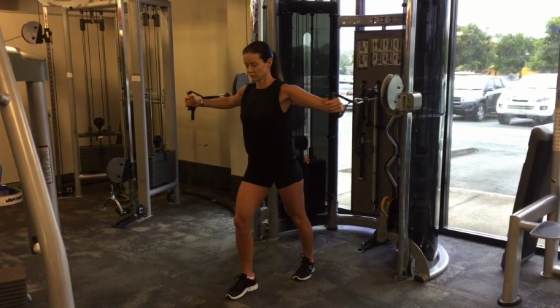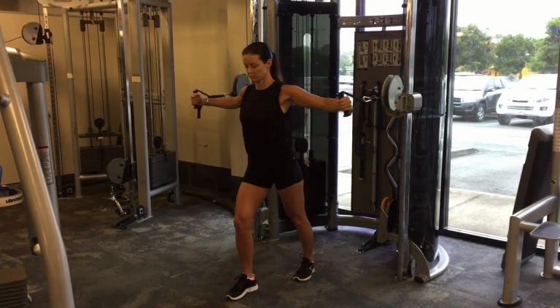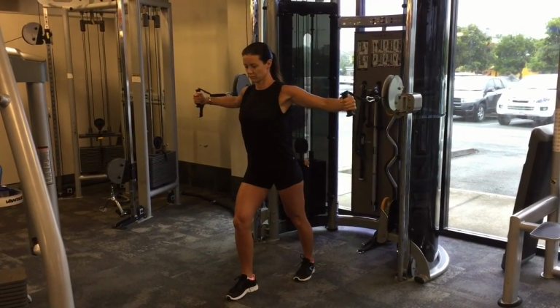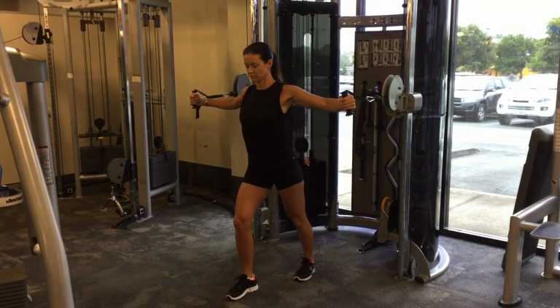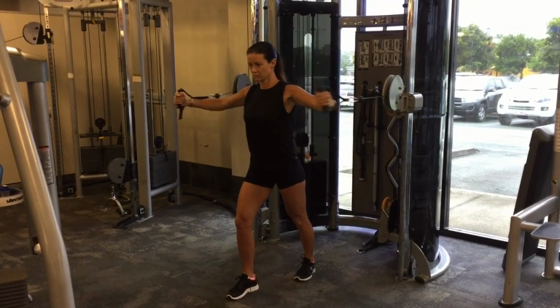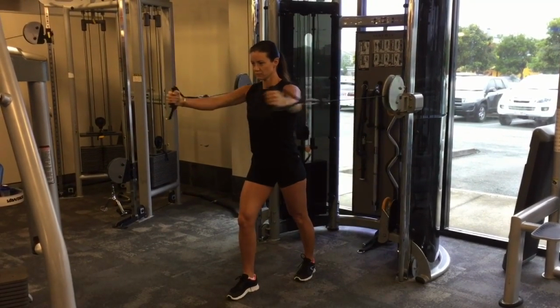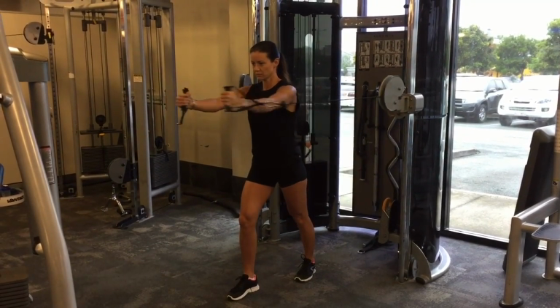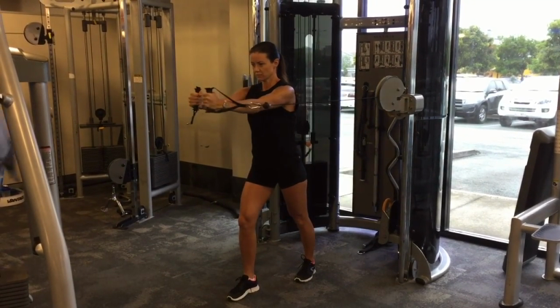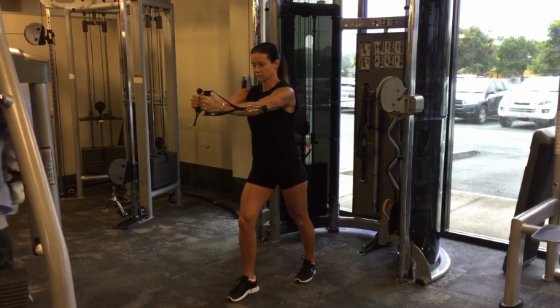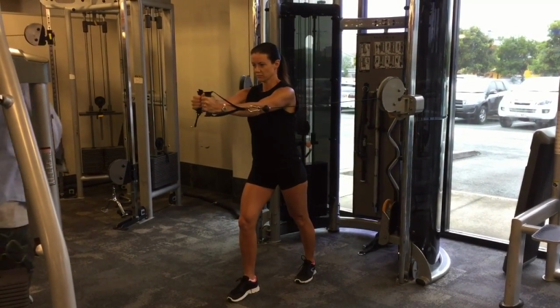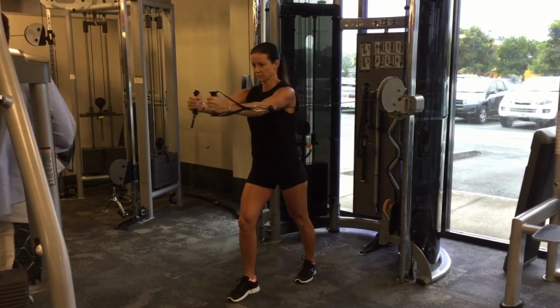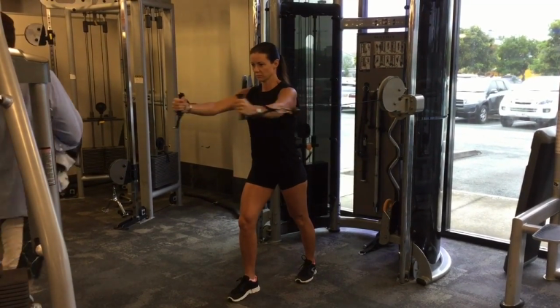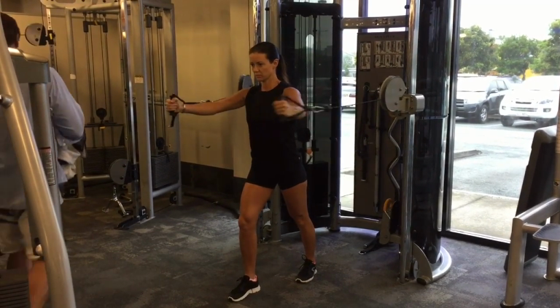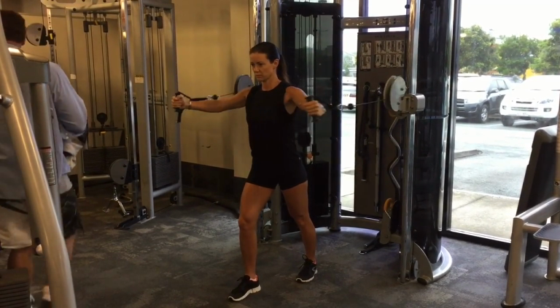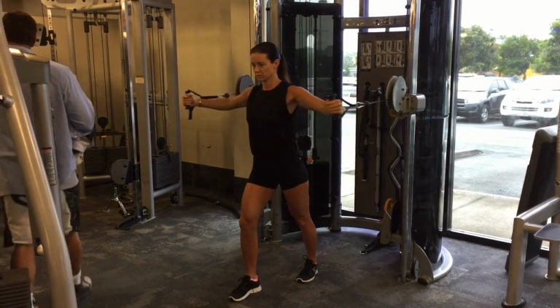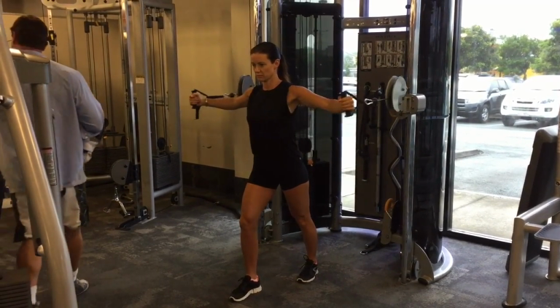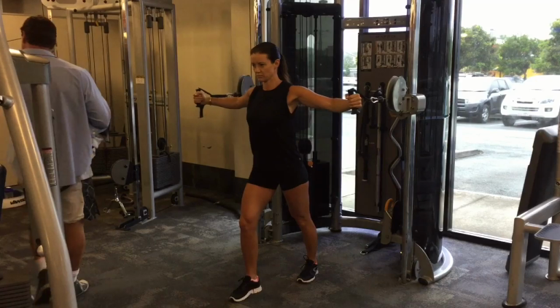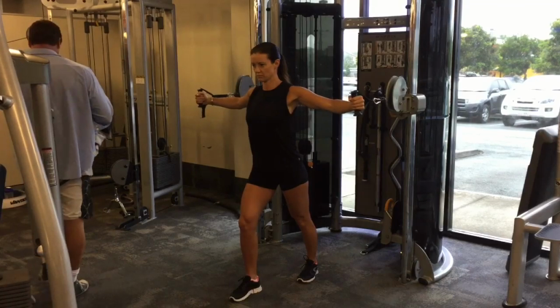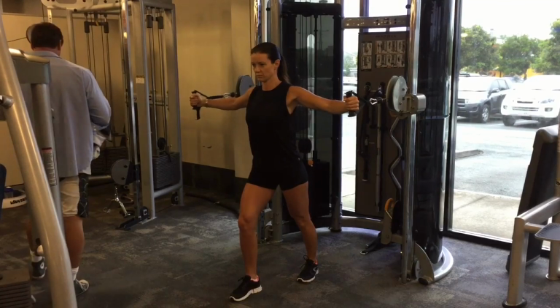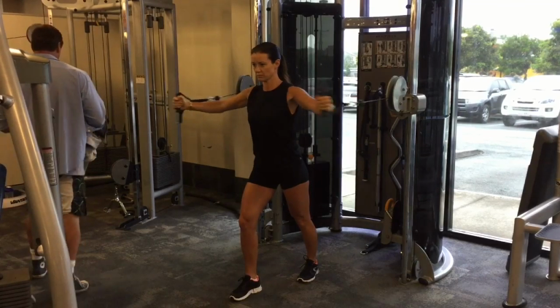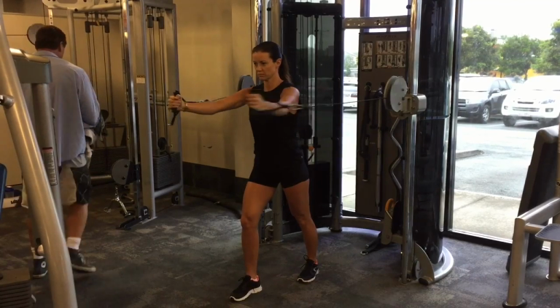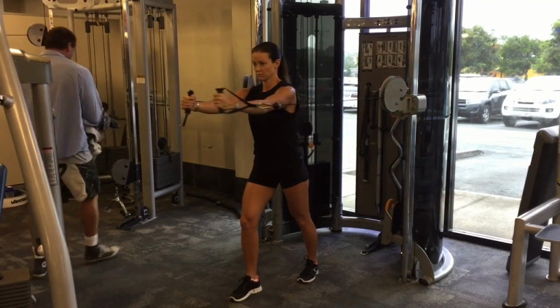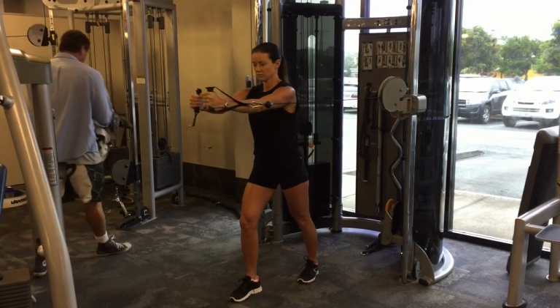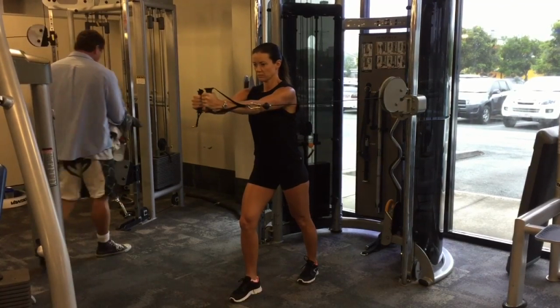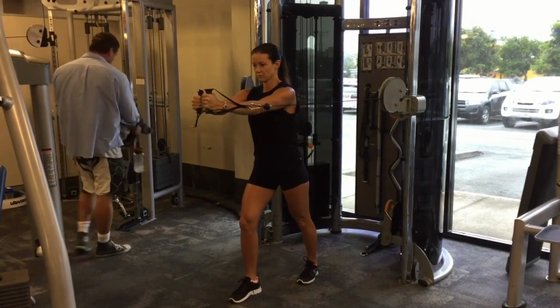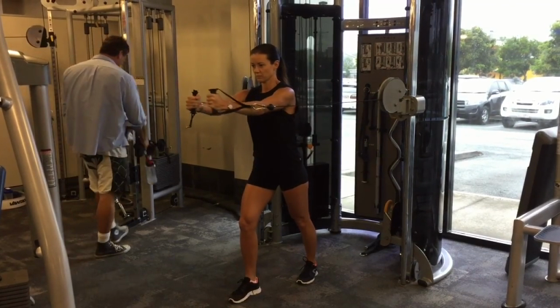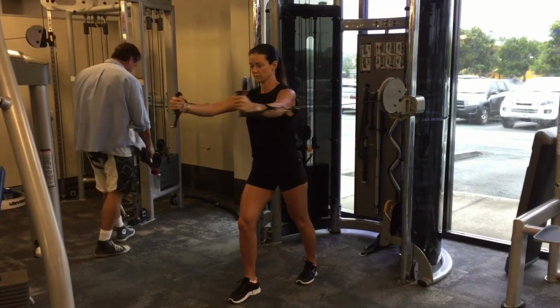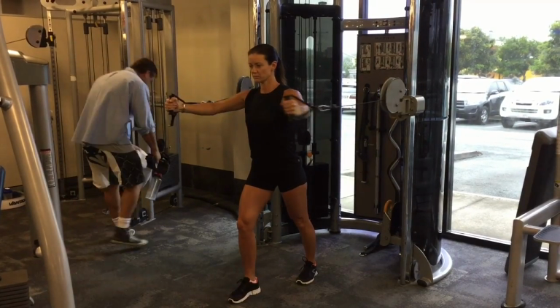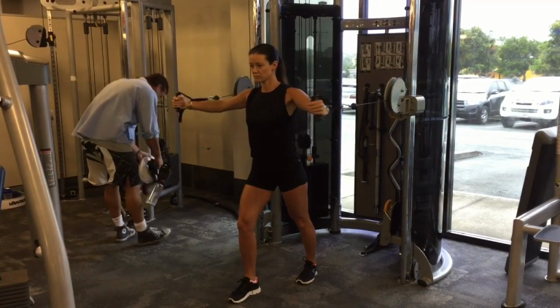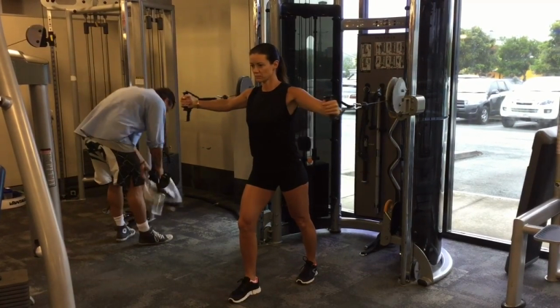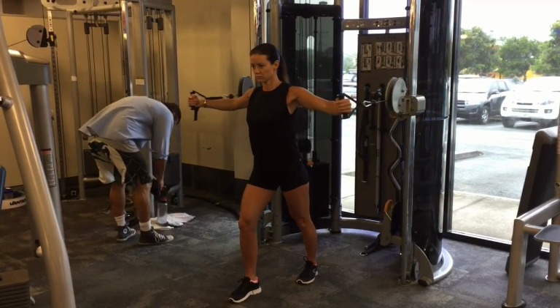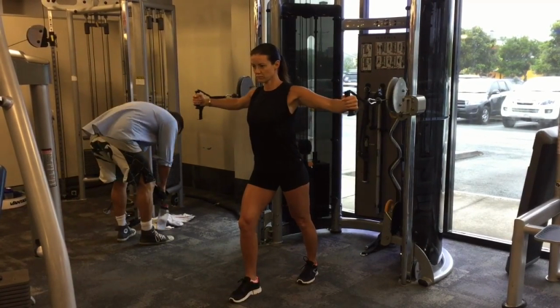Then you want to inhale, squeeze the arms together and exhale, return to the starting position with control.